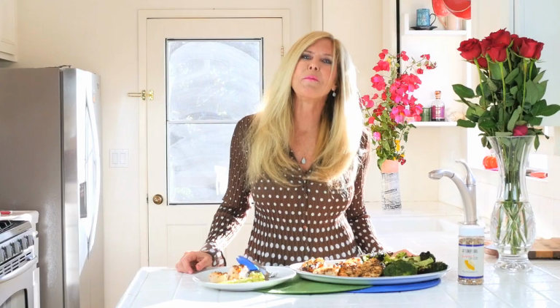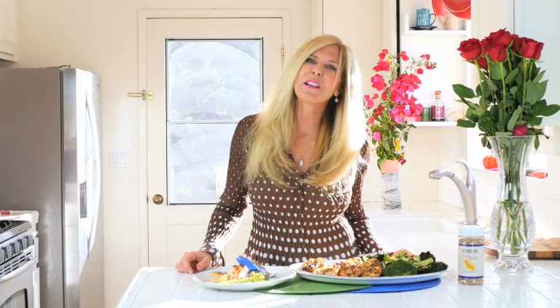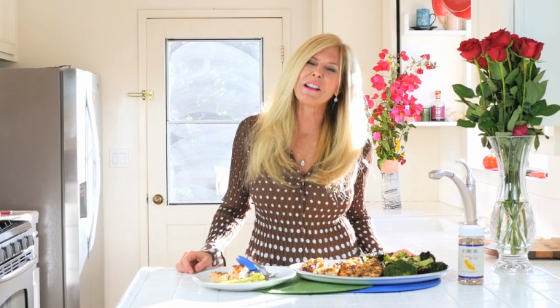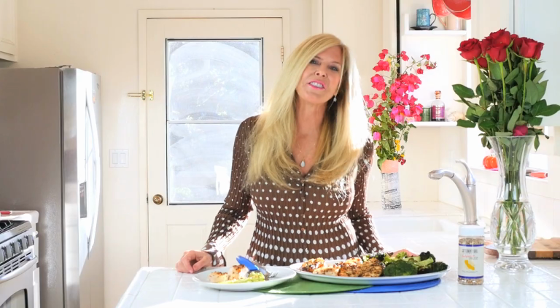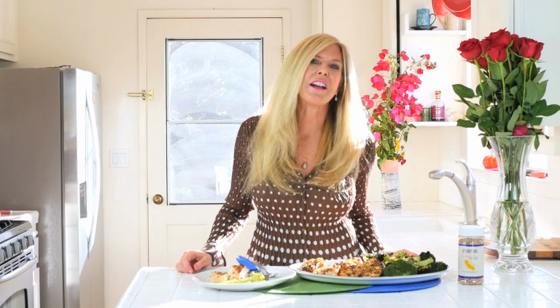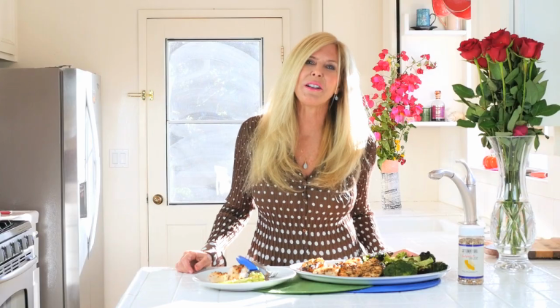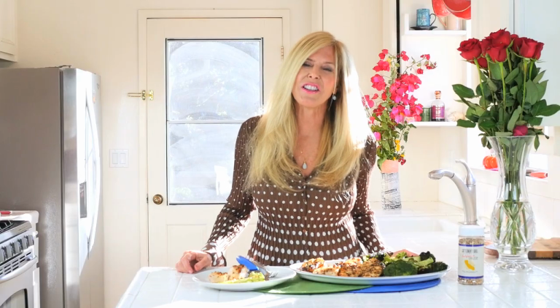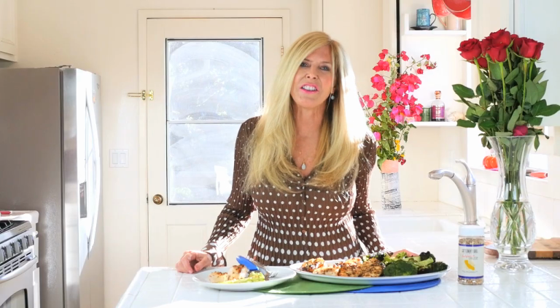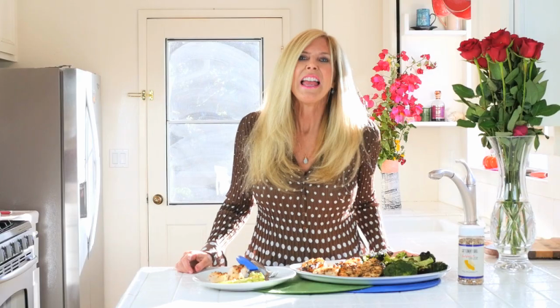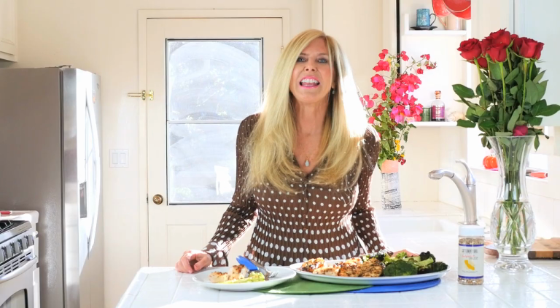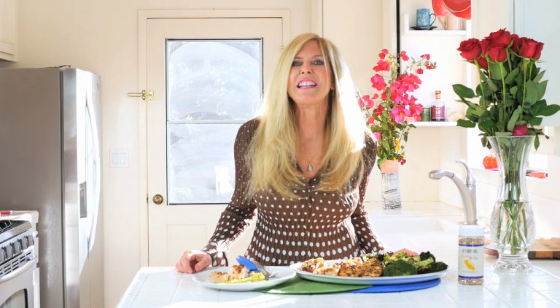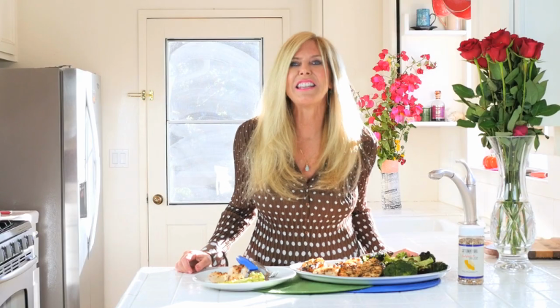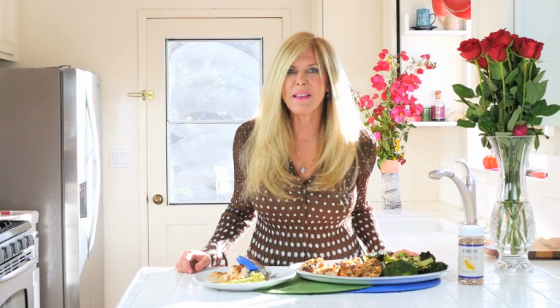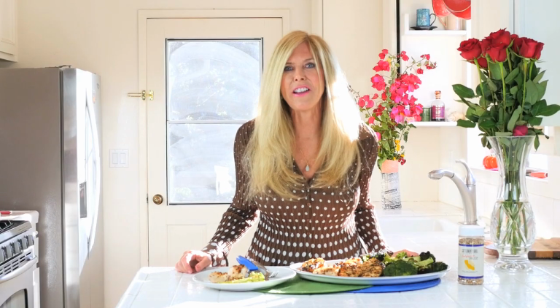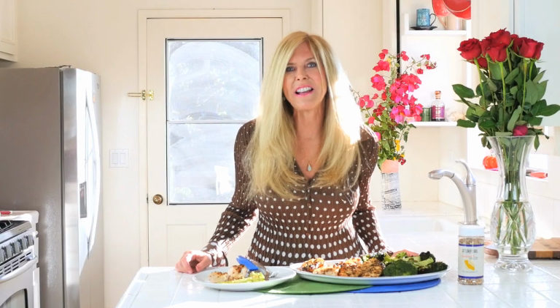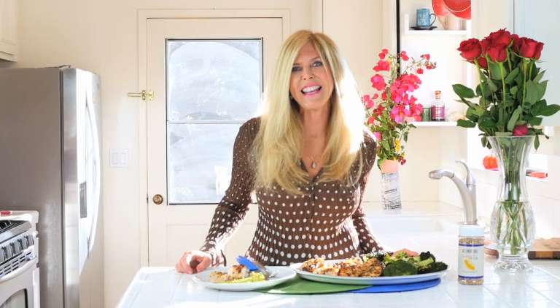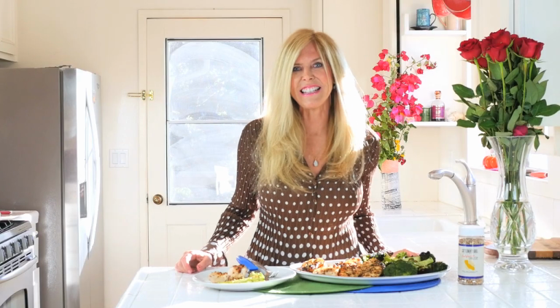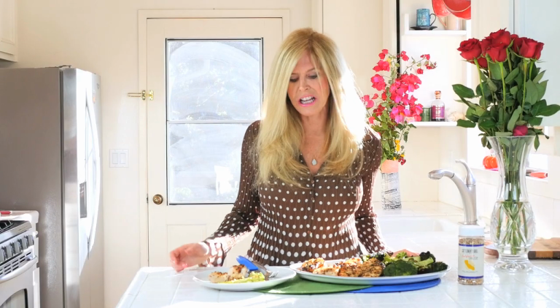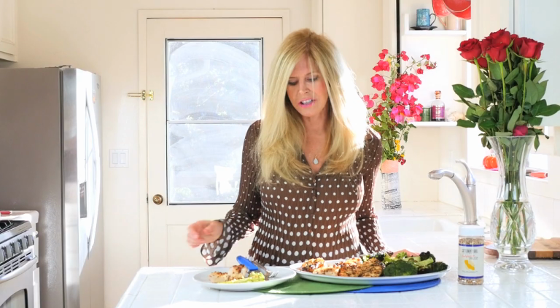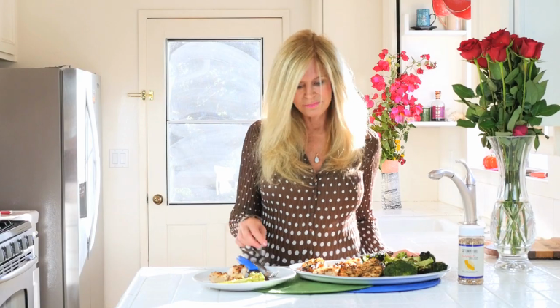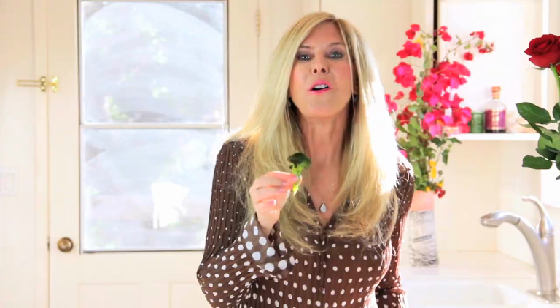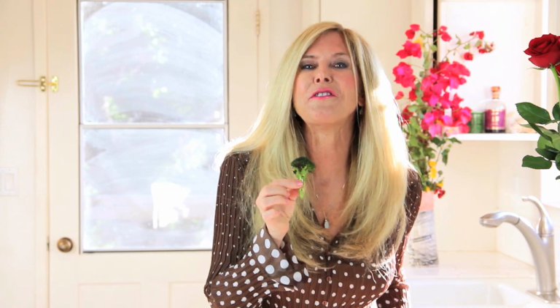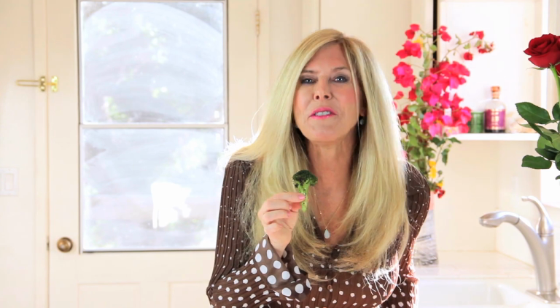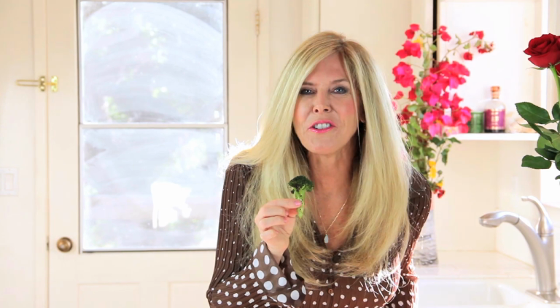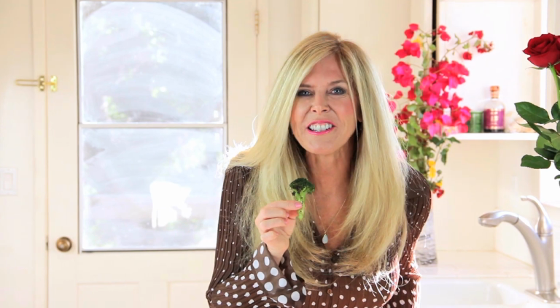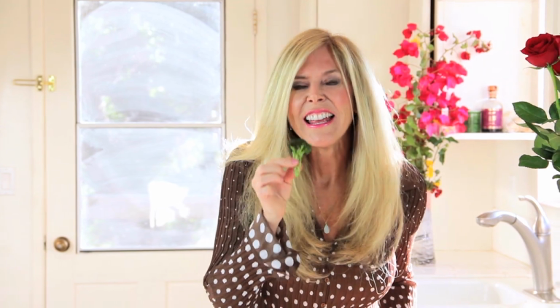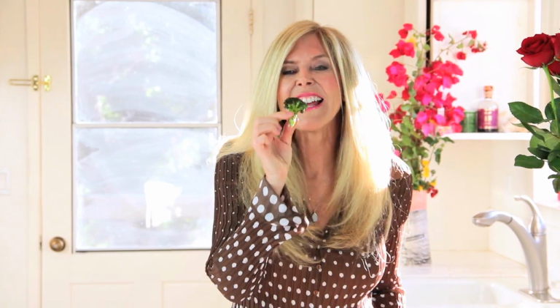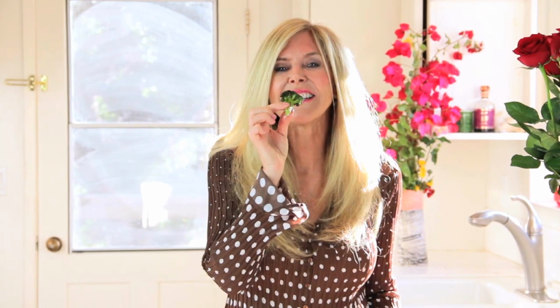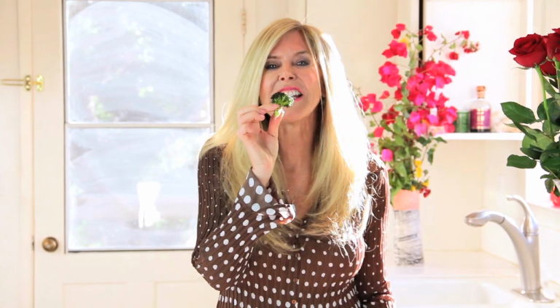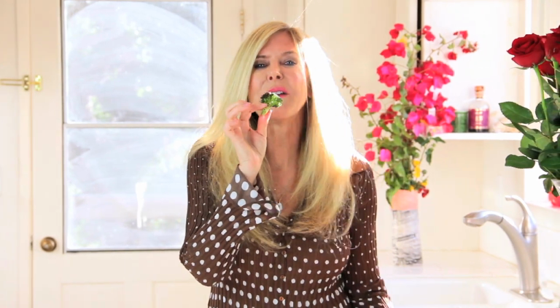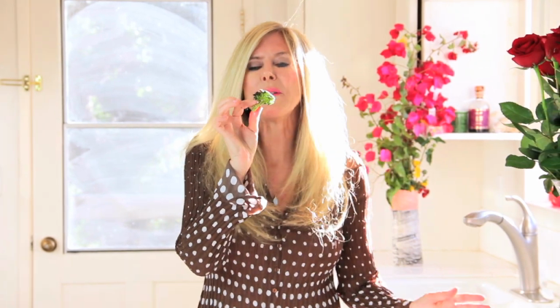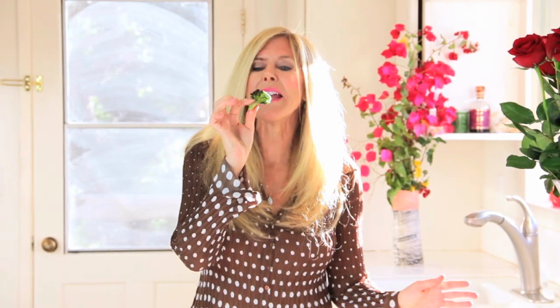I'm Rebecca Brand. Subscribe to my channel, and let's keep making great things in the kitchen — or from the forest, as the case may be.